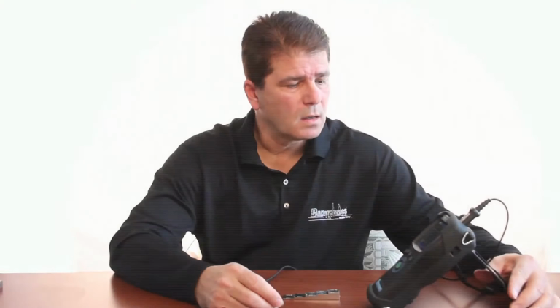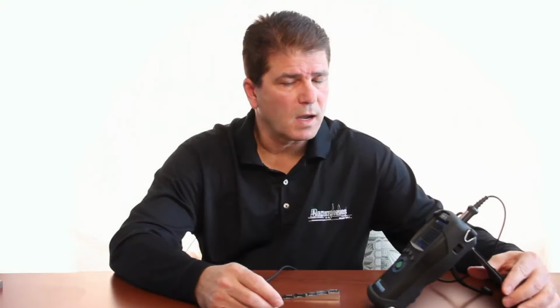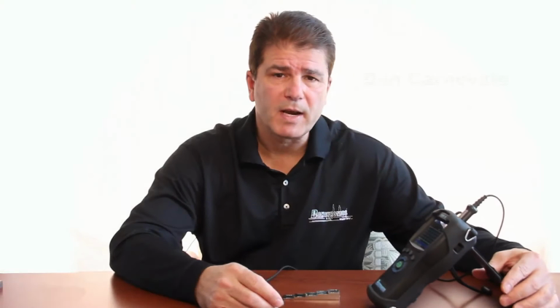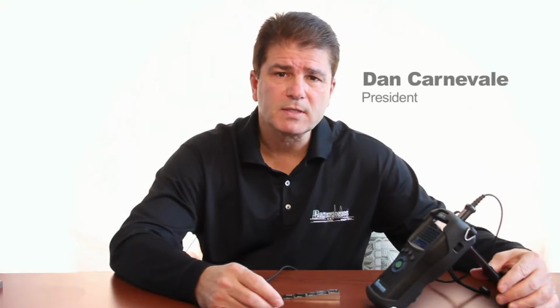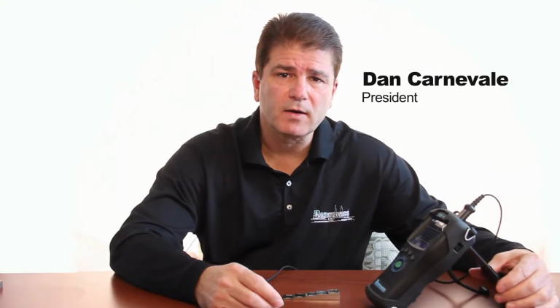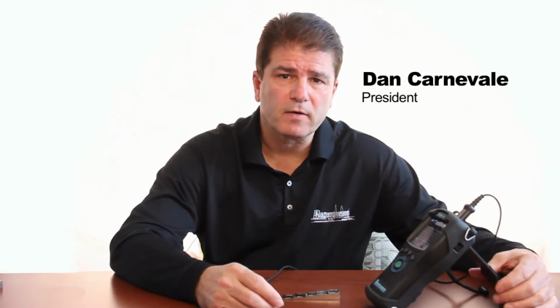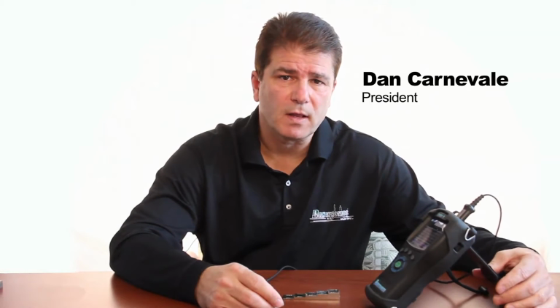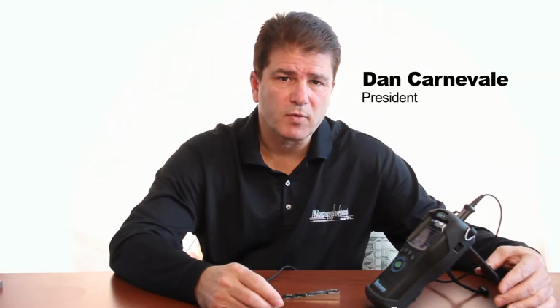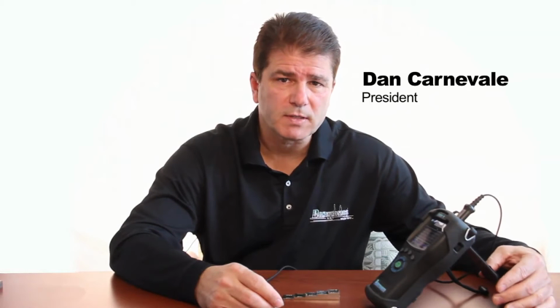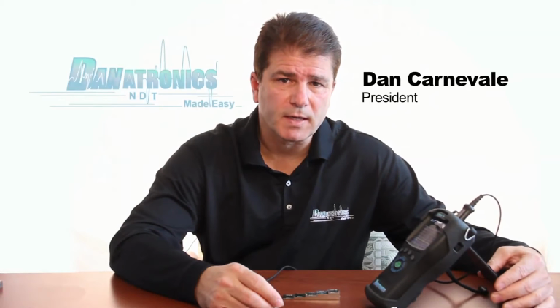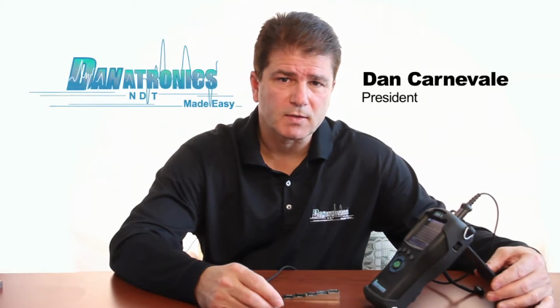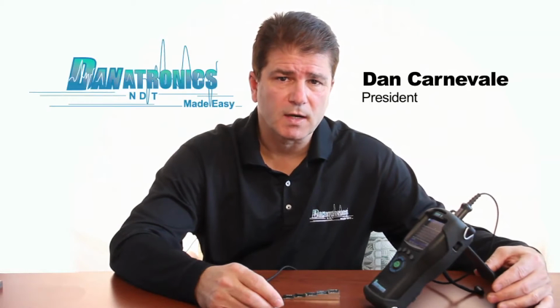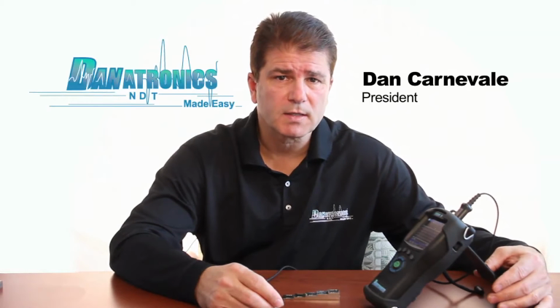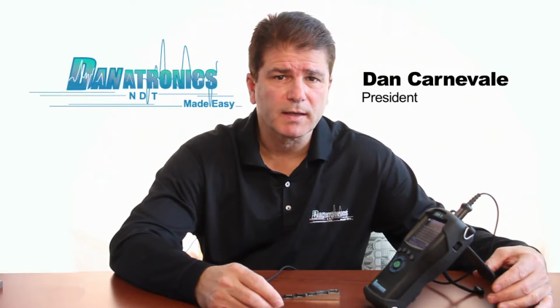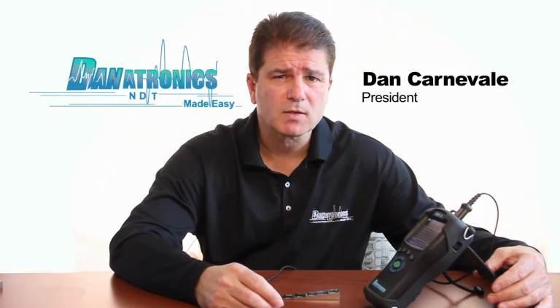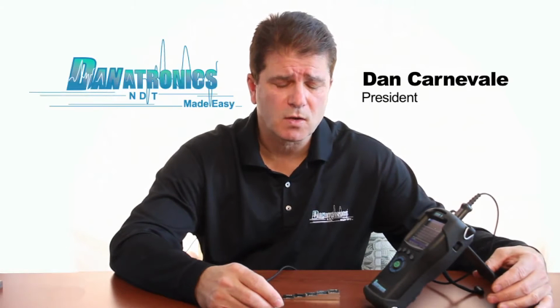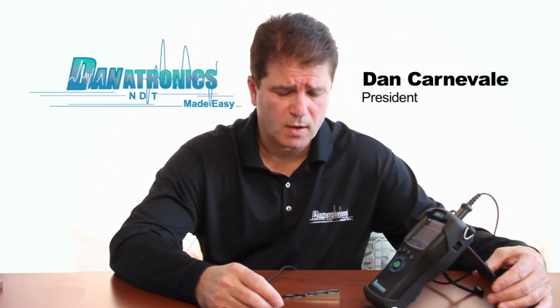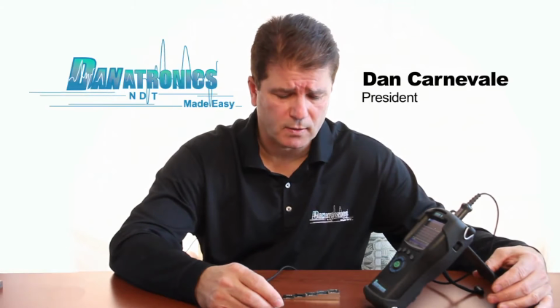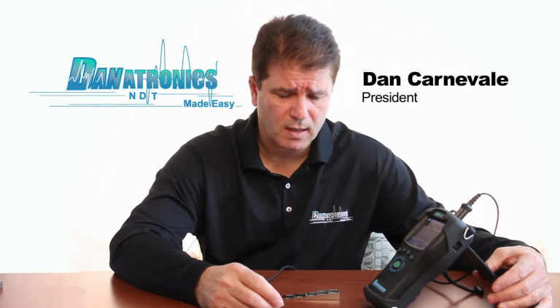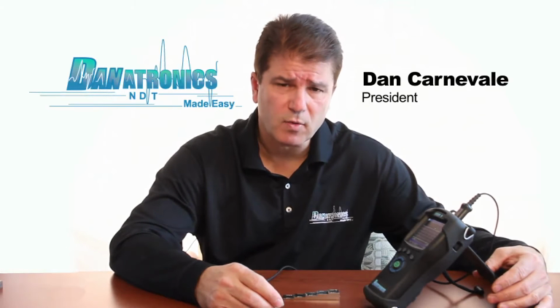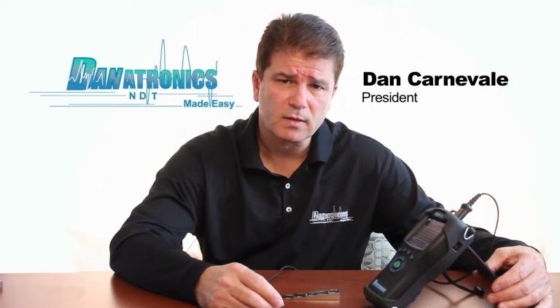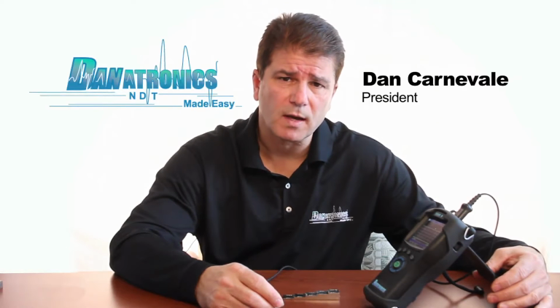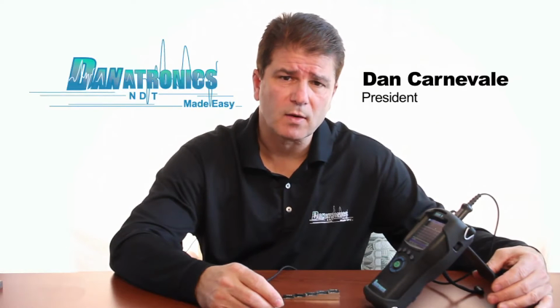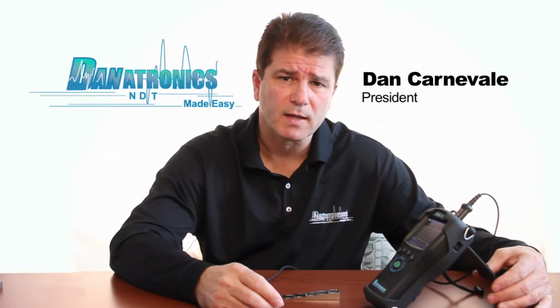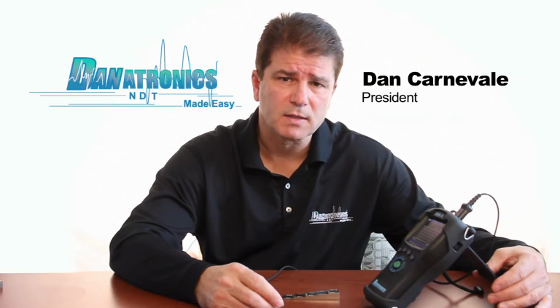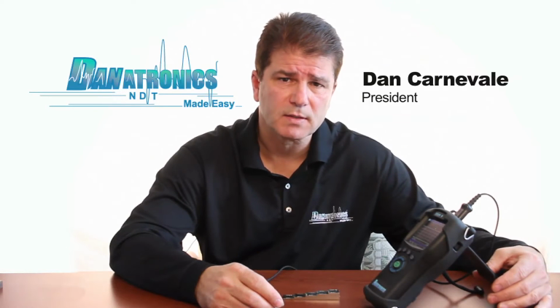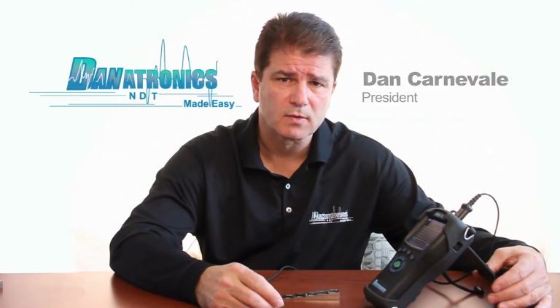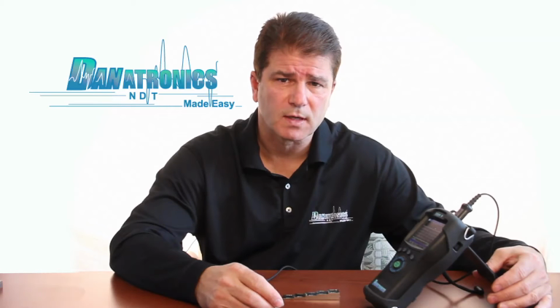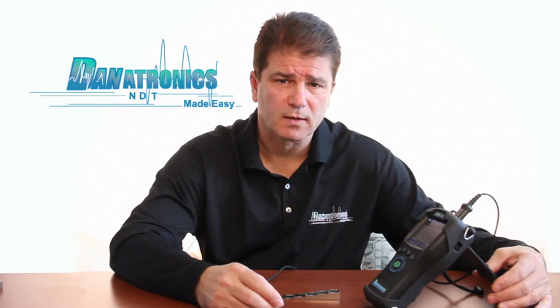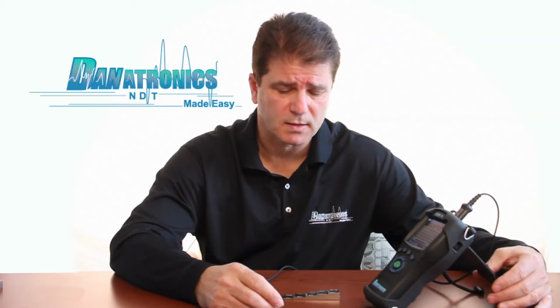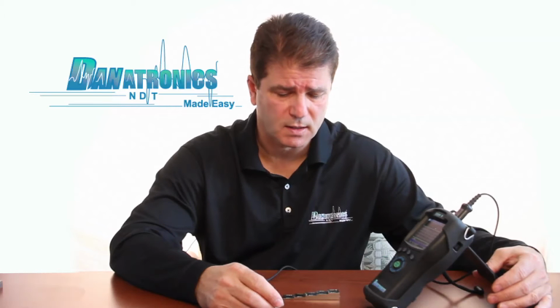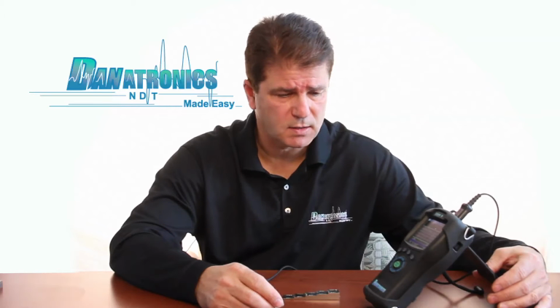Hi, my name is Dan Carnevale, president of Danitronics. I'd like to show you how to calibrate the Echo 9 series ultrasonic thickness gauge.